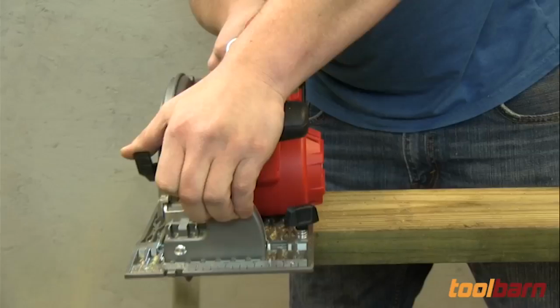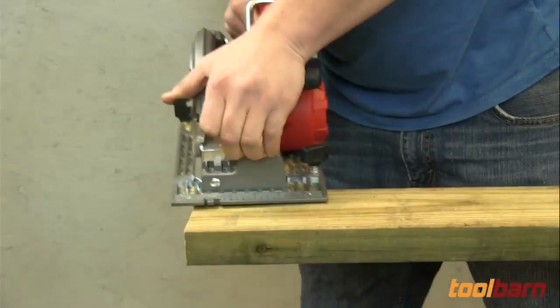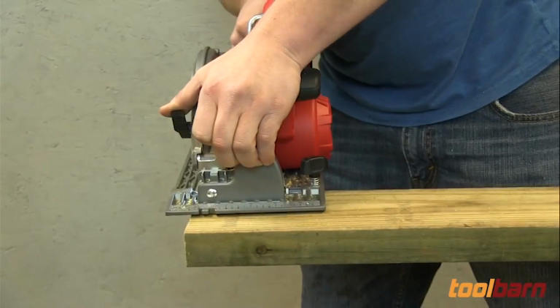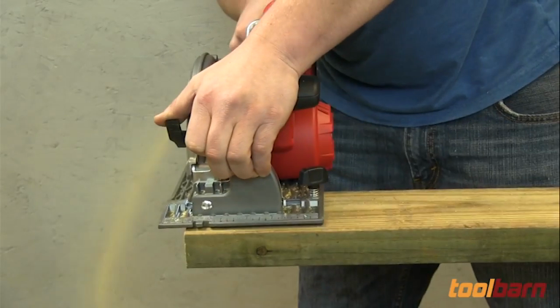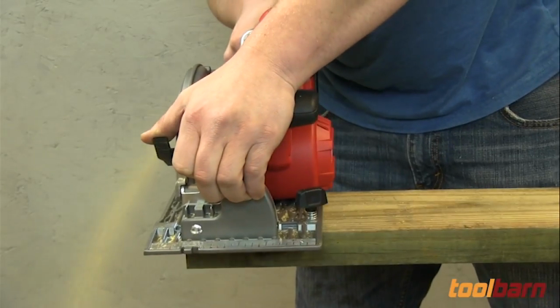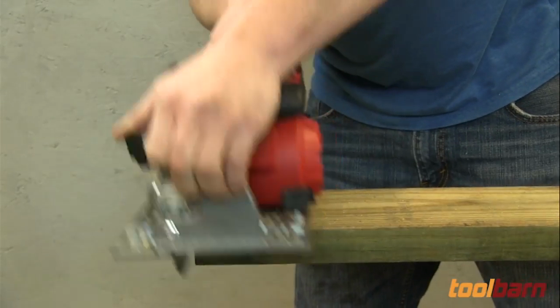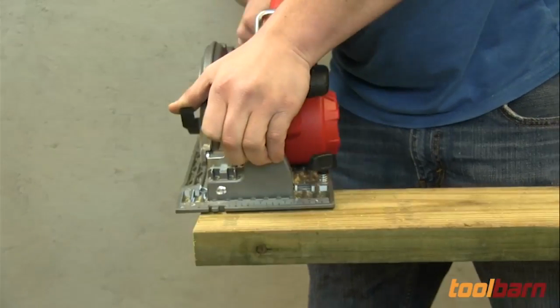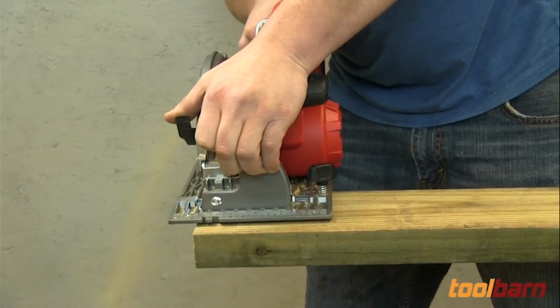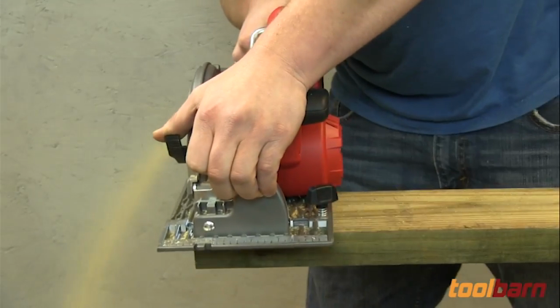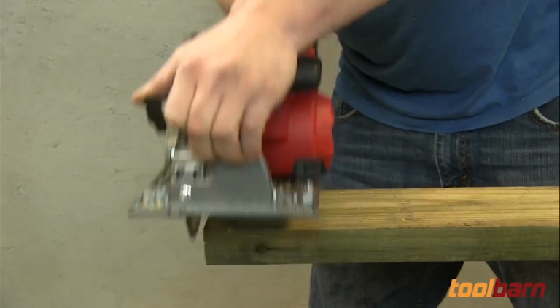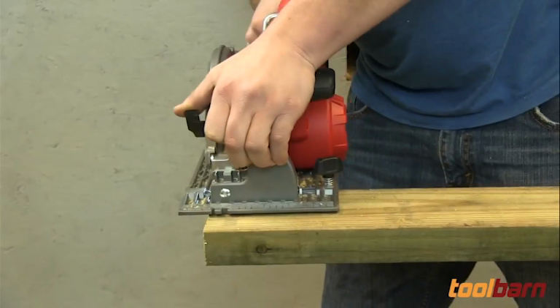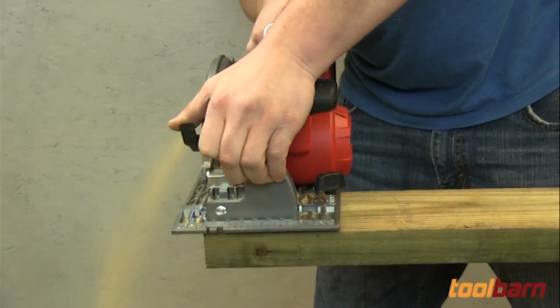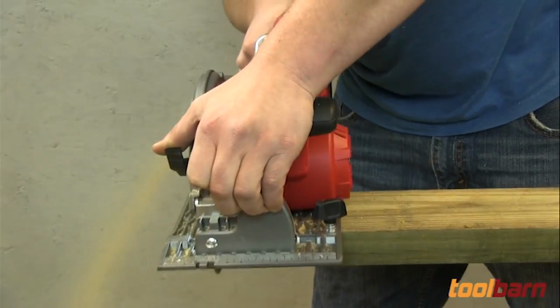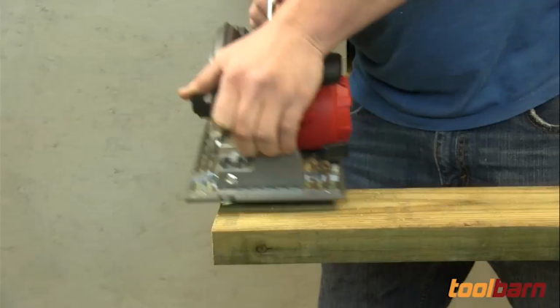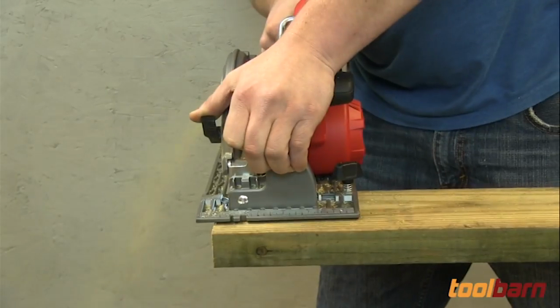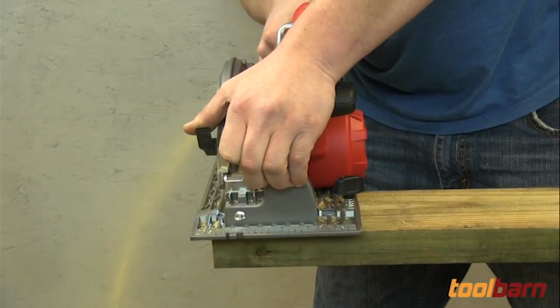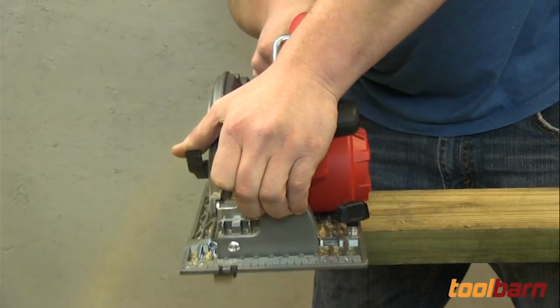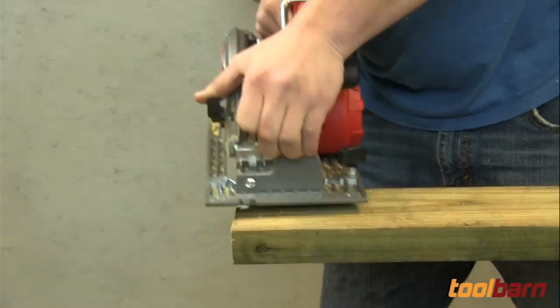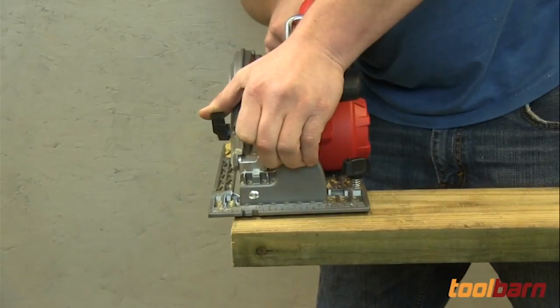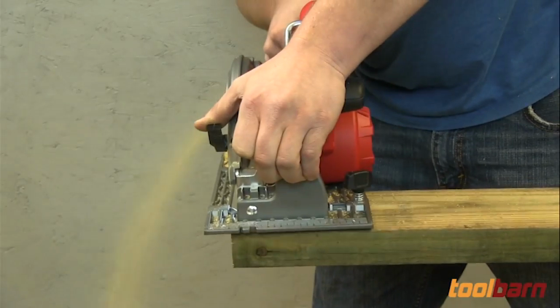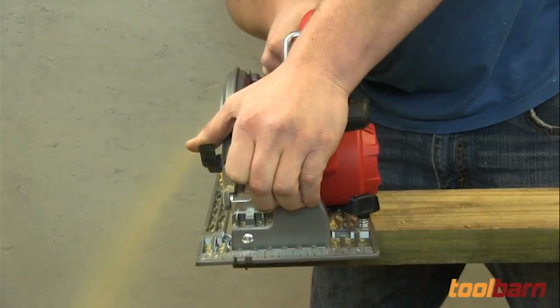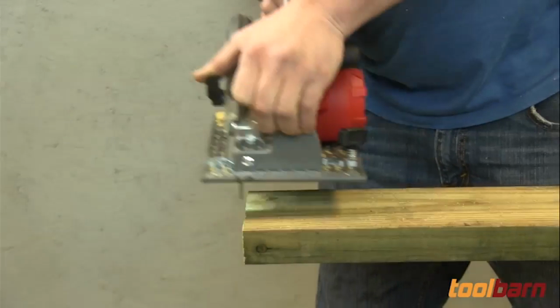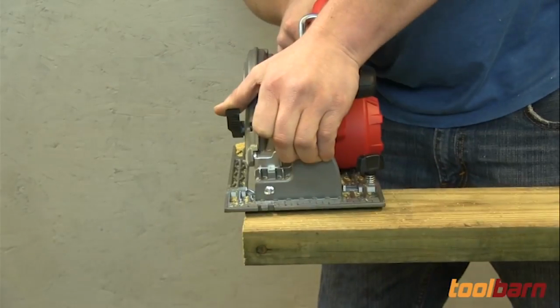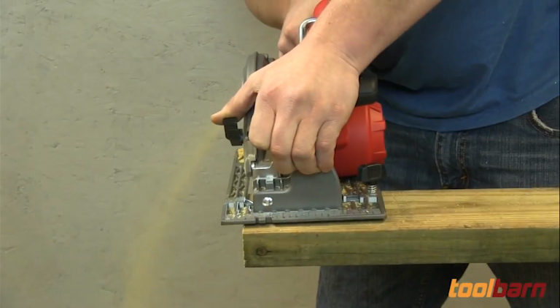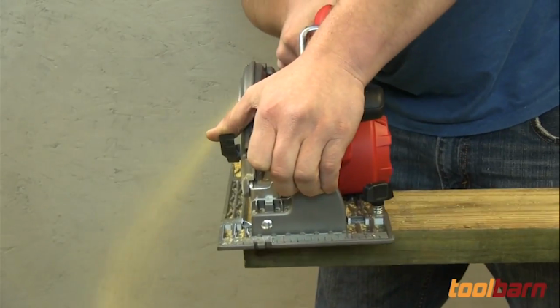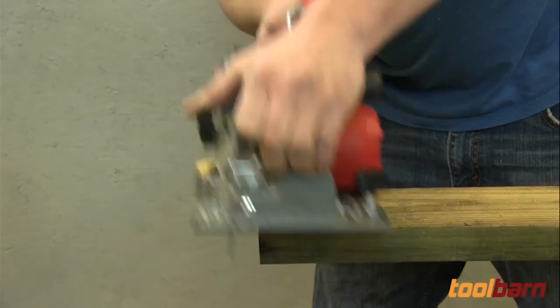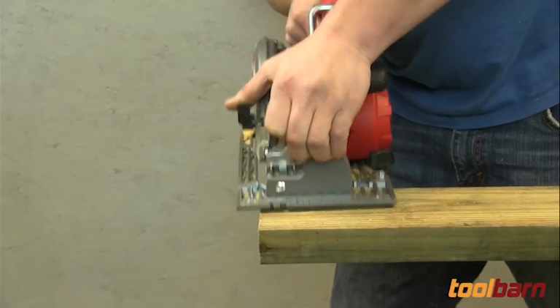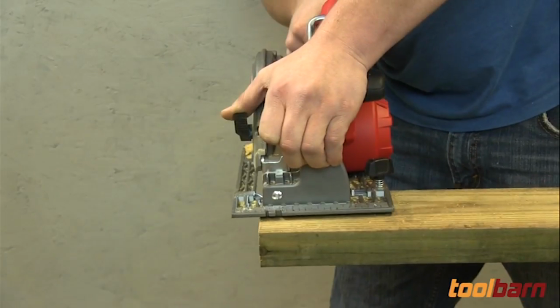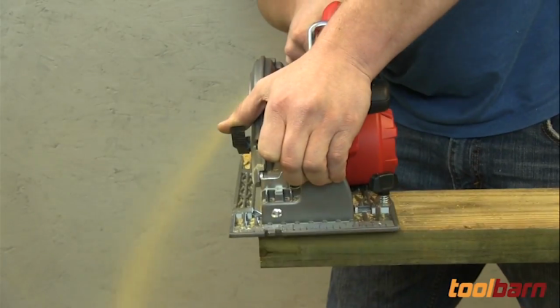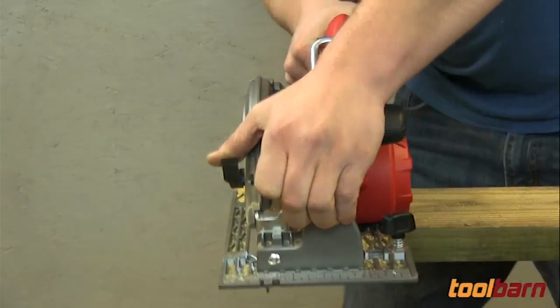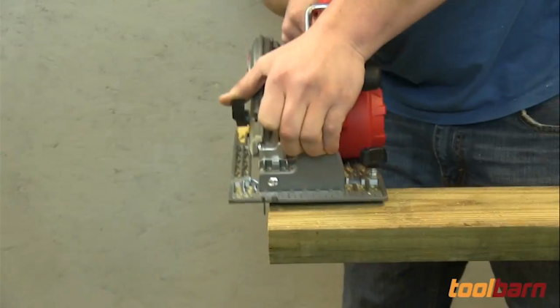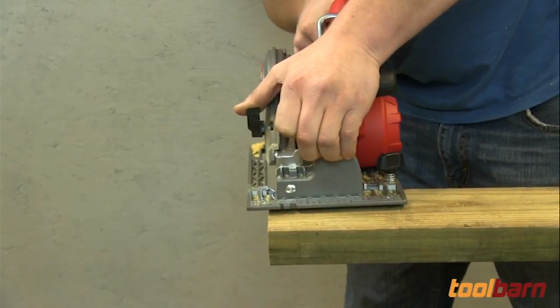For this demo we used some old 2x6's that I had taken from the old deck that I just tore off my house. Each of these was about 8 feet long.